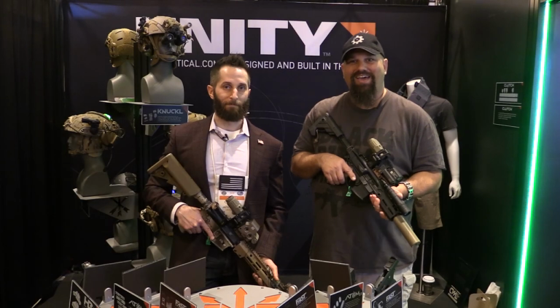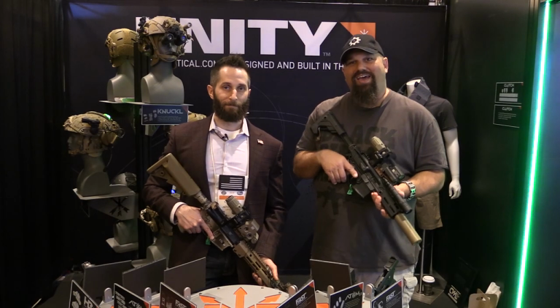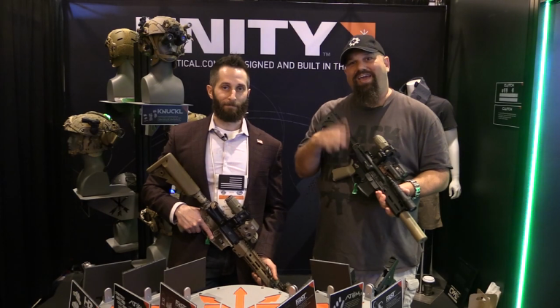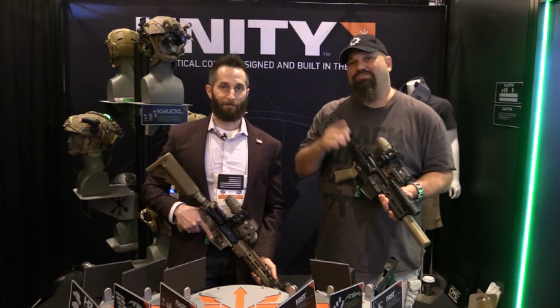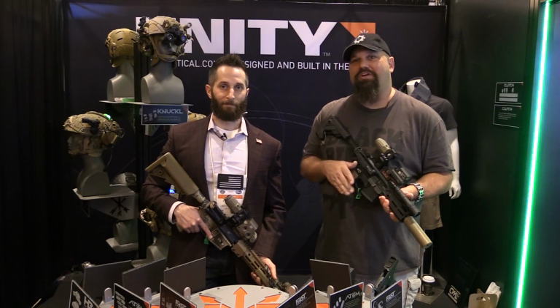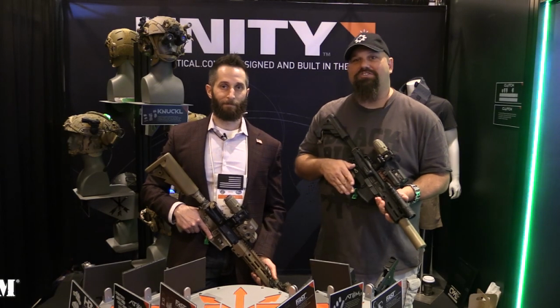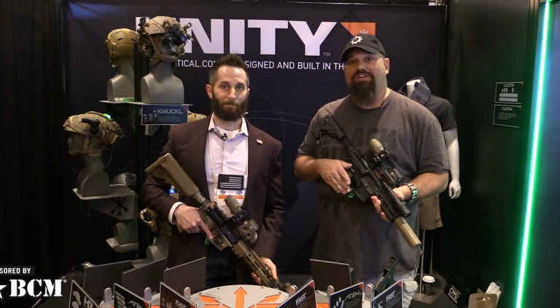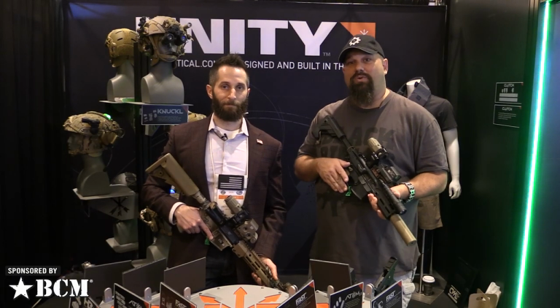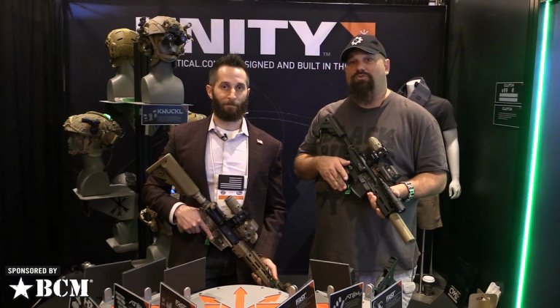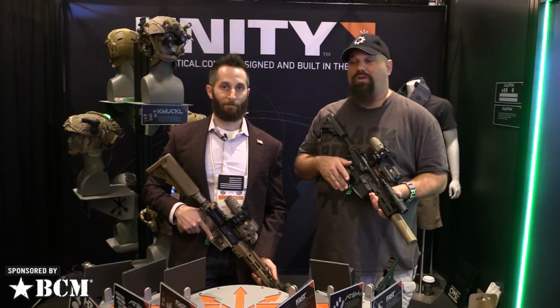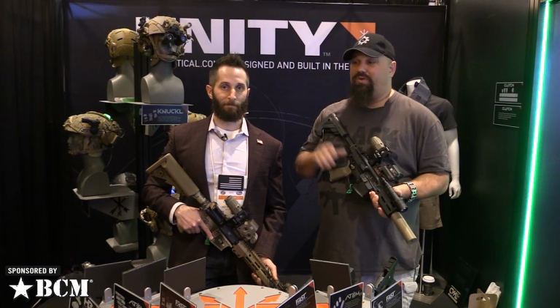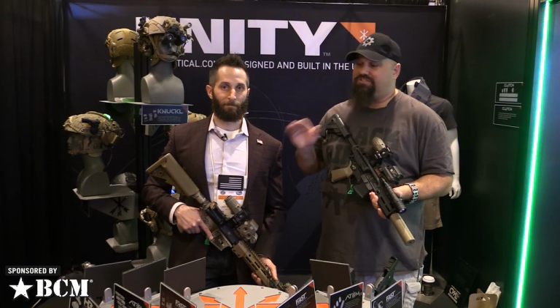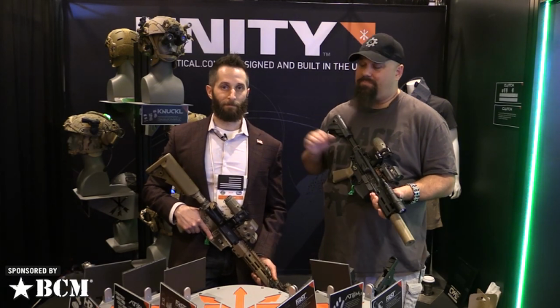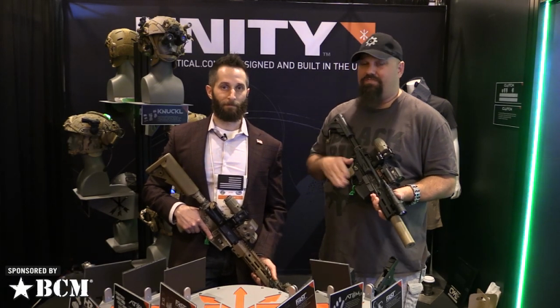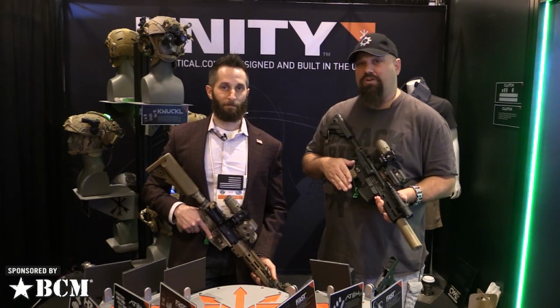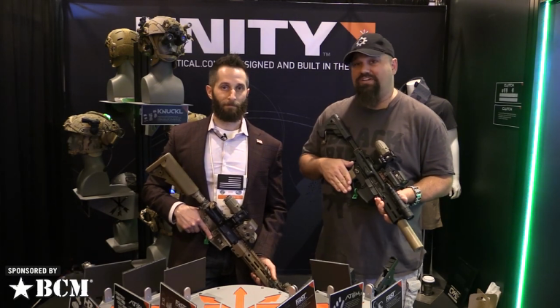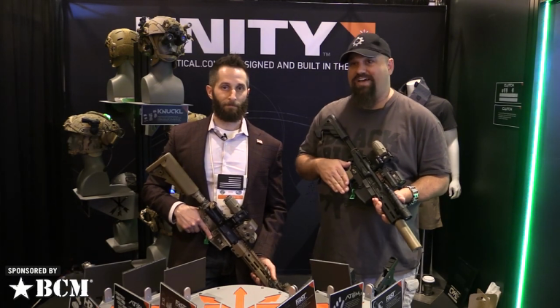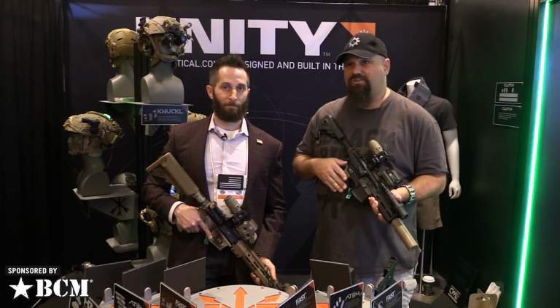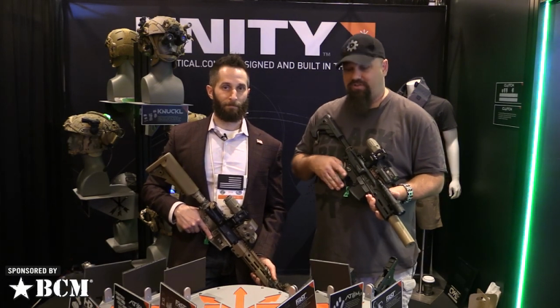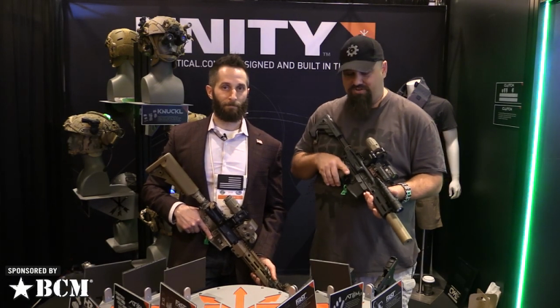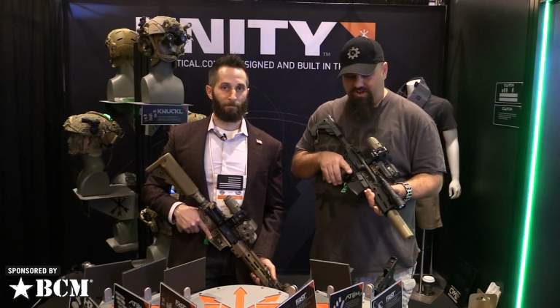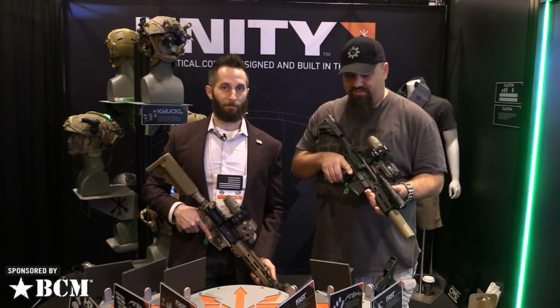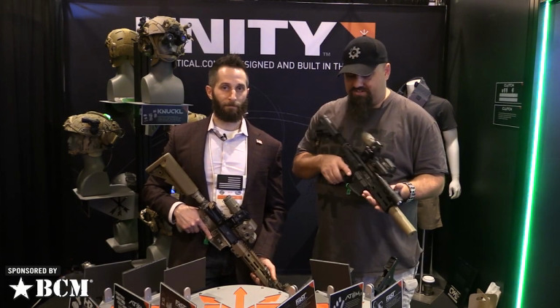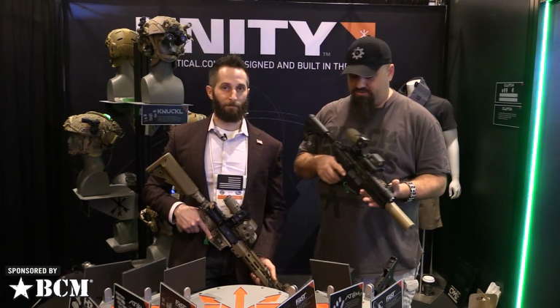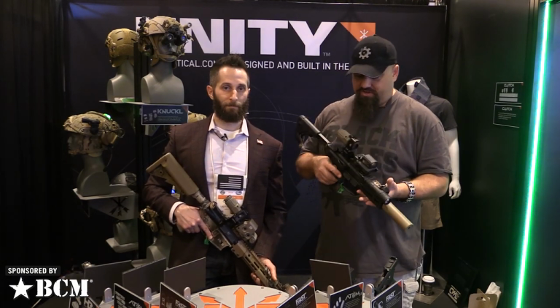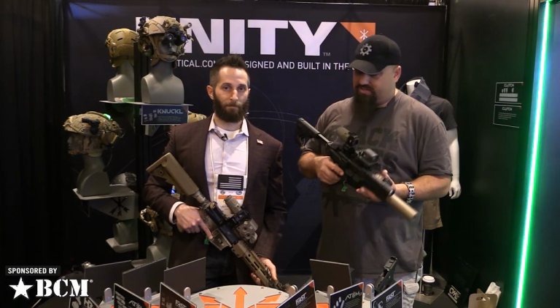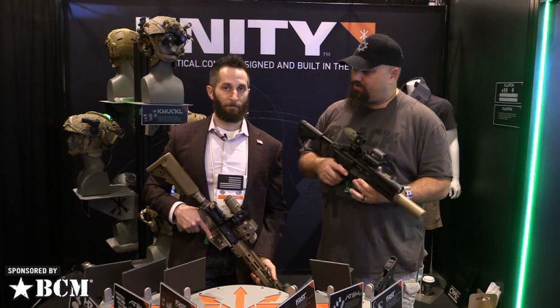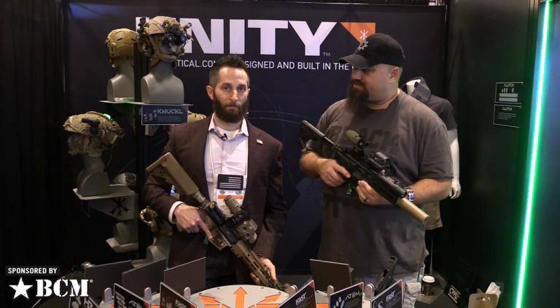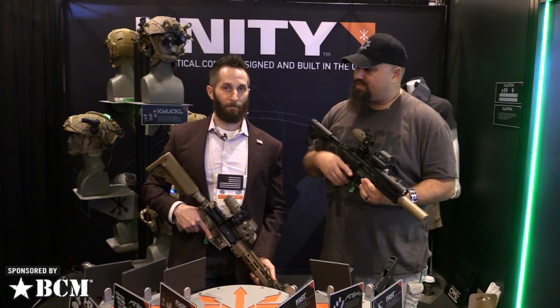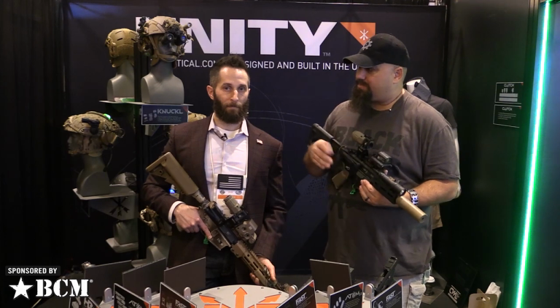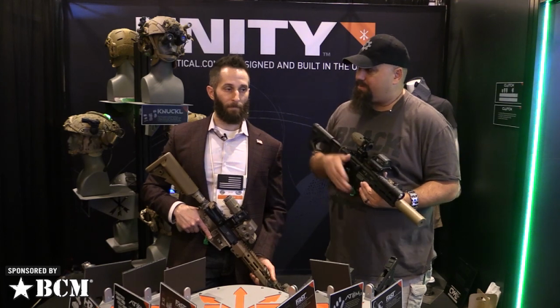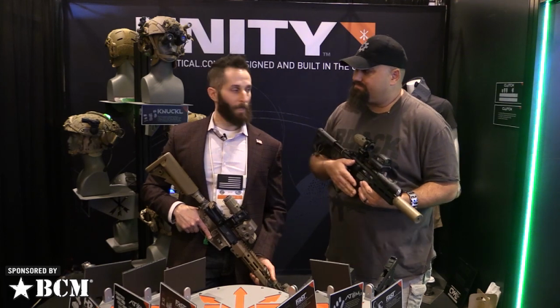Hey, Andrew here at SHOT 2020 with Chip of Unity Tactical. You've got all kinds of new goodies for us — tell us about it.